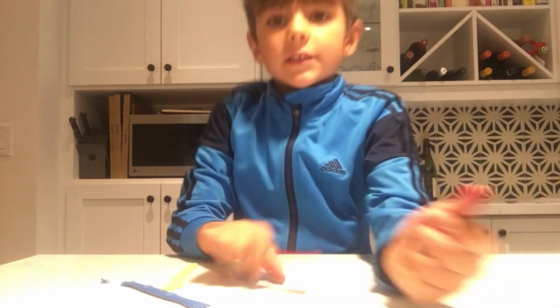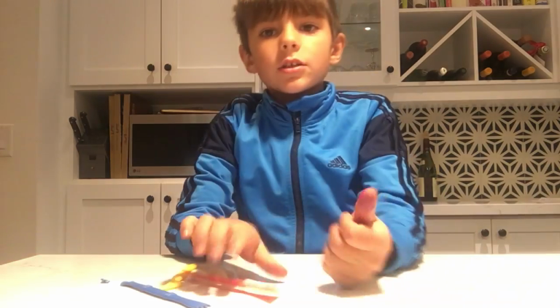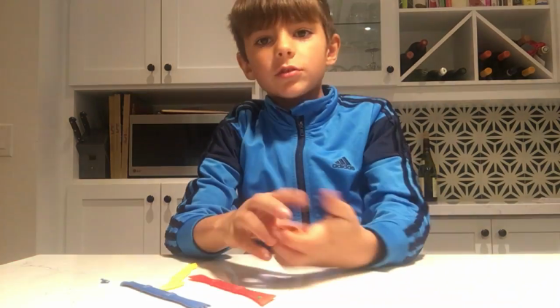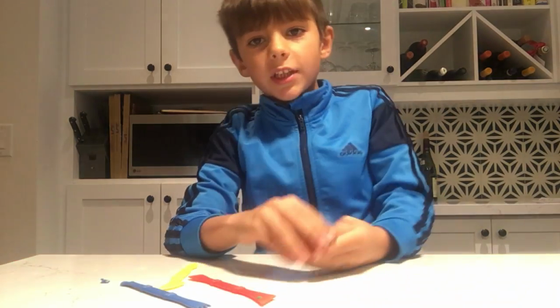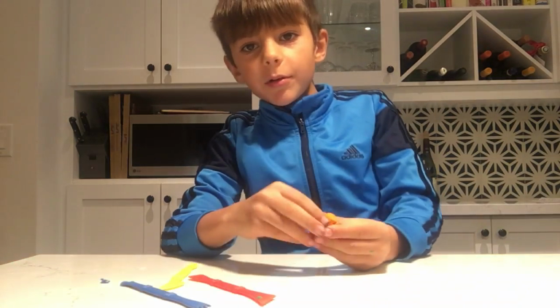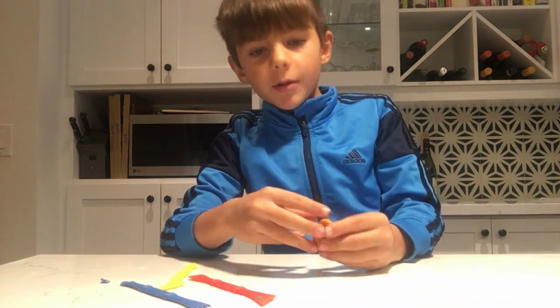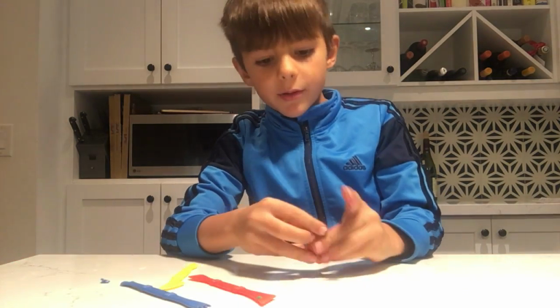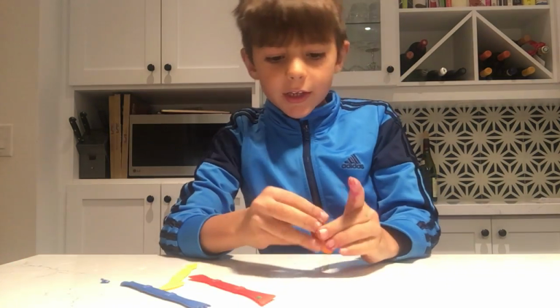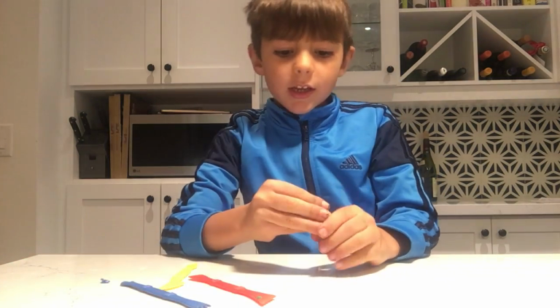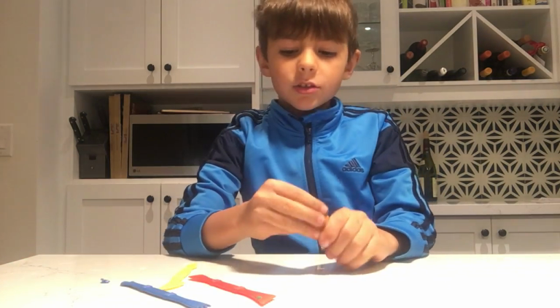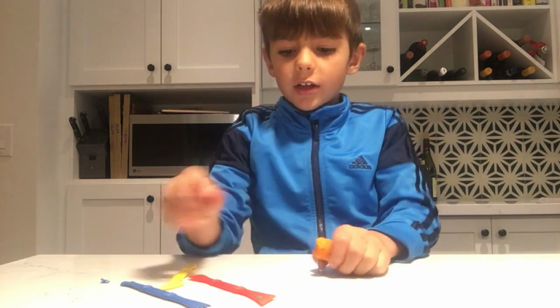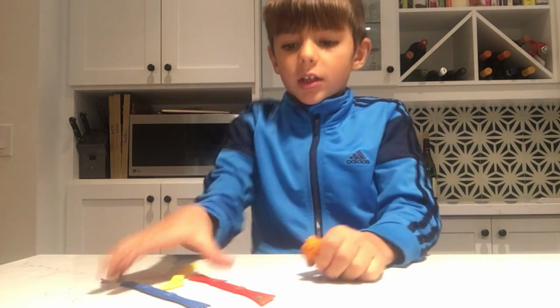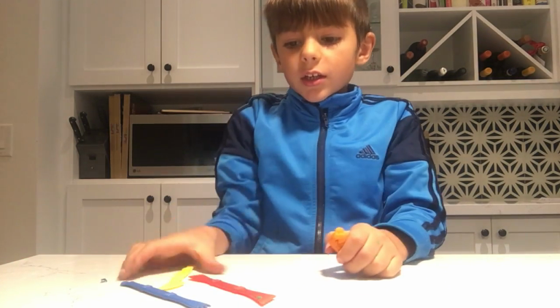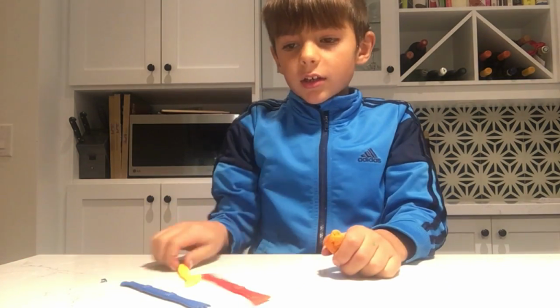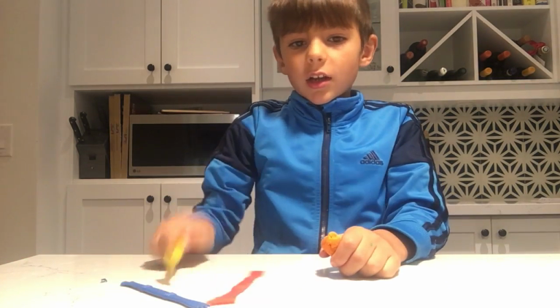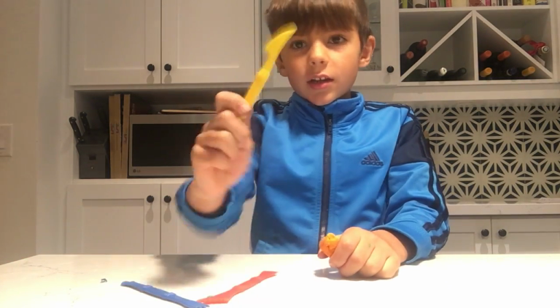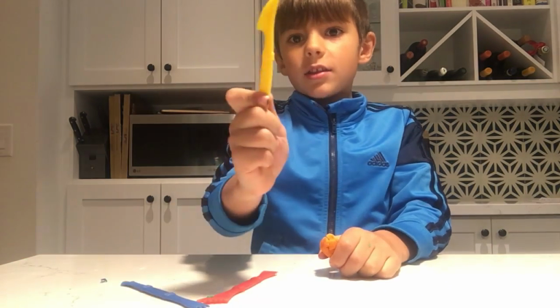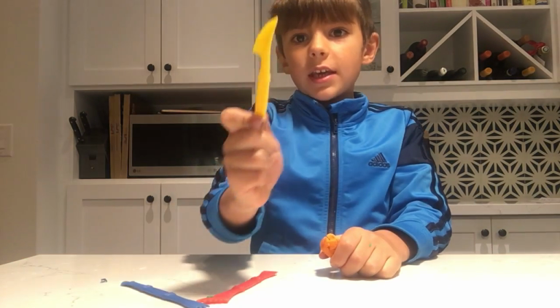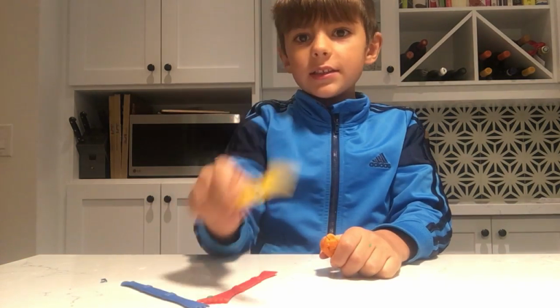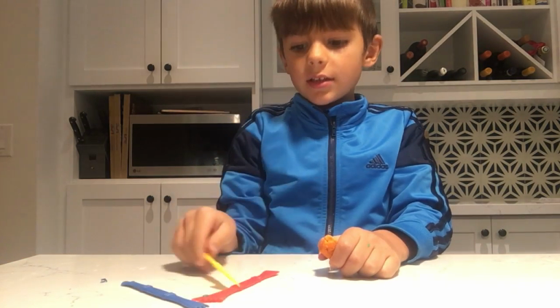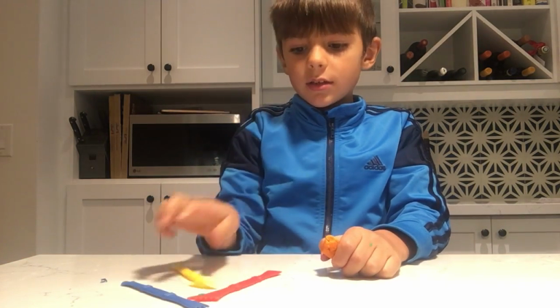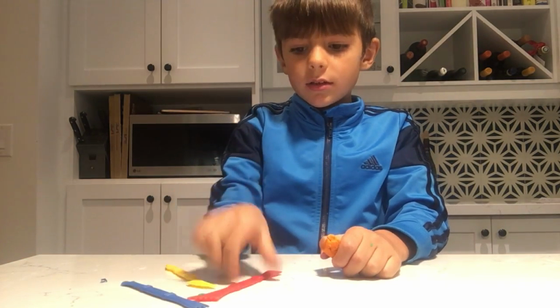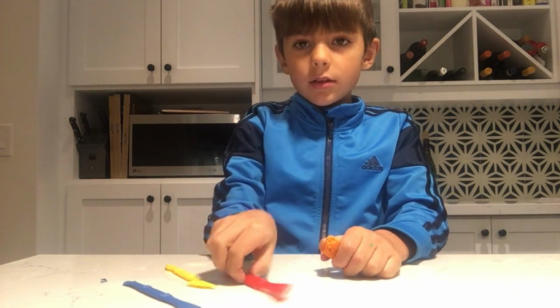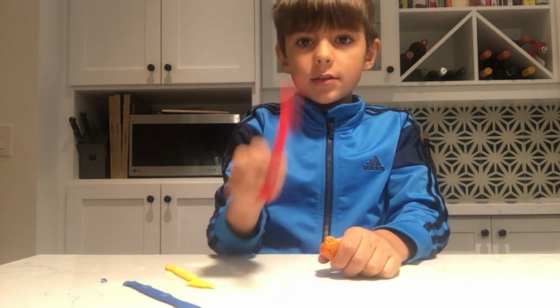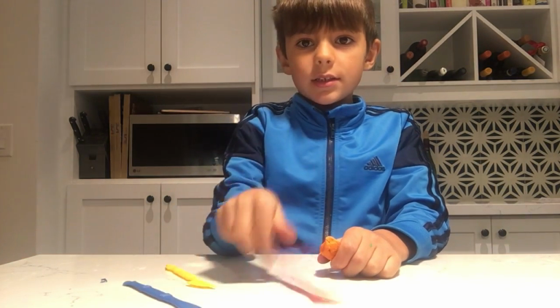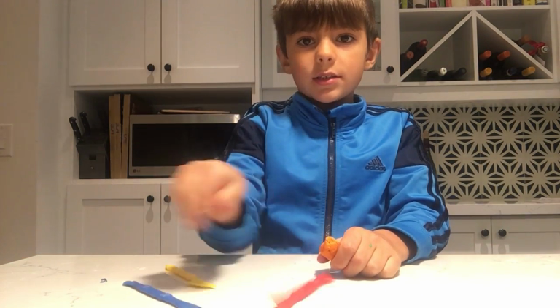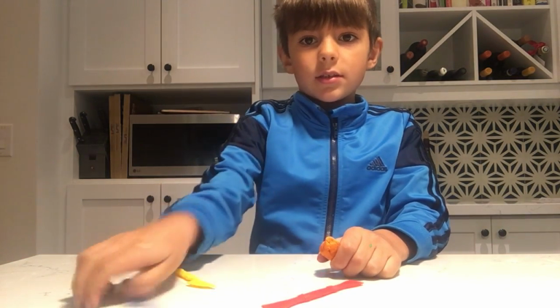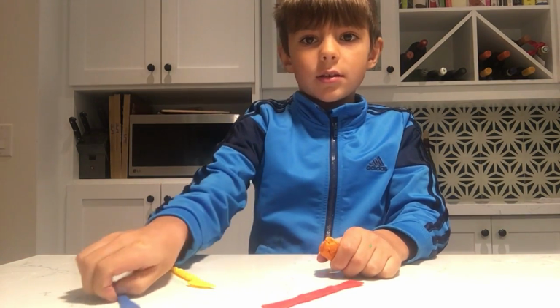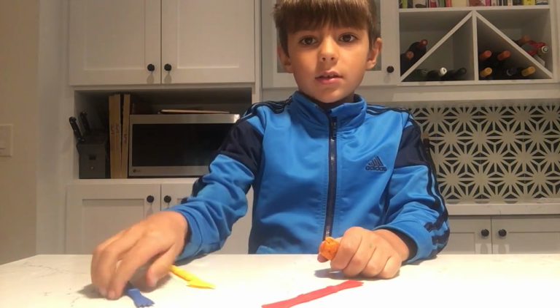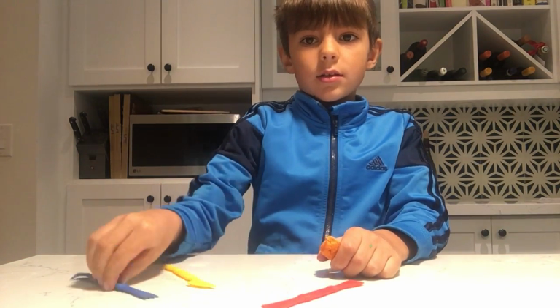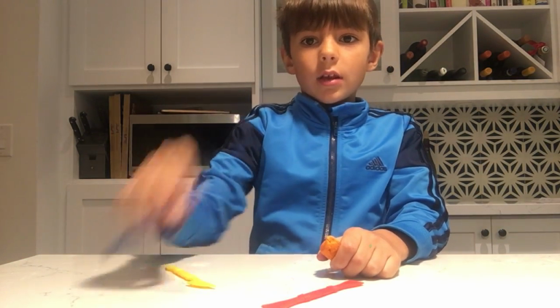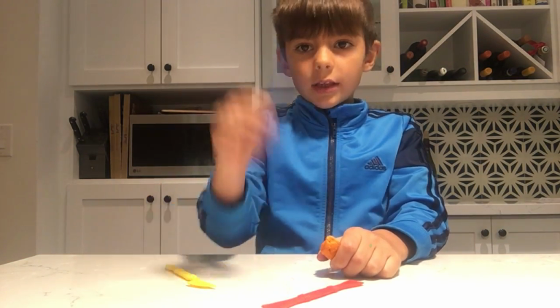So today we're going to be making a dreidel. You're going to need this, this, this.